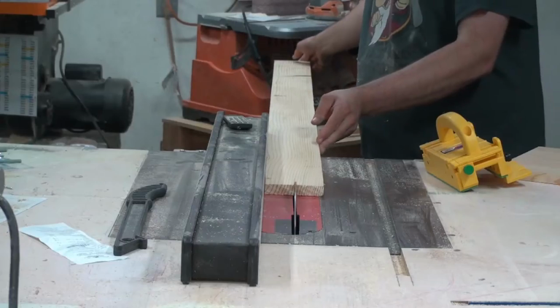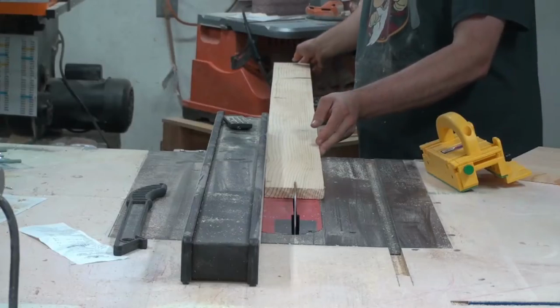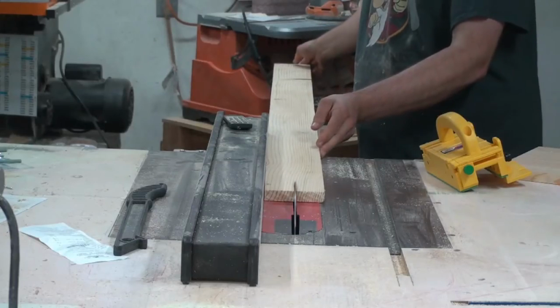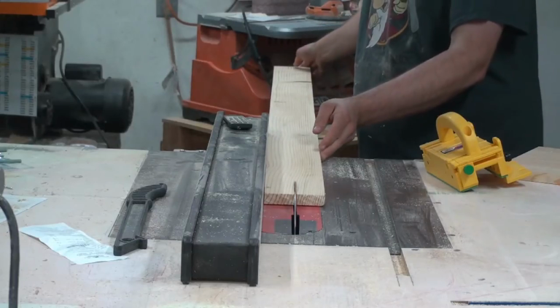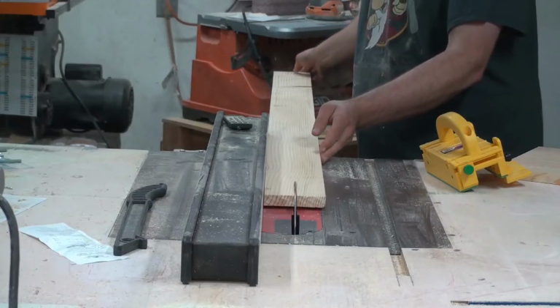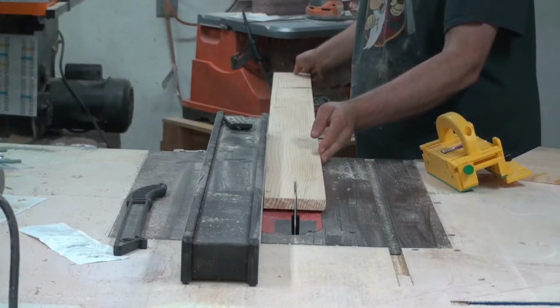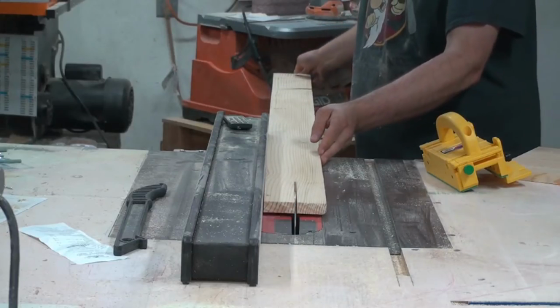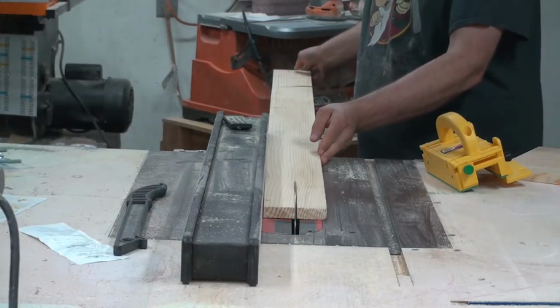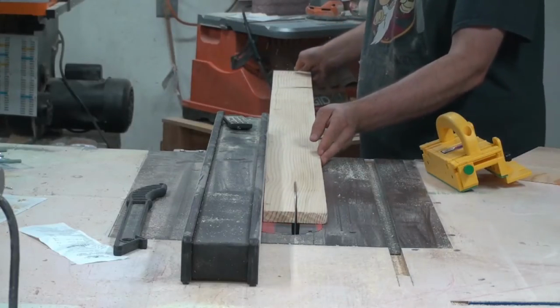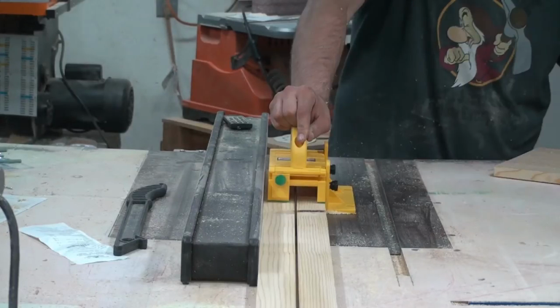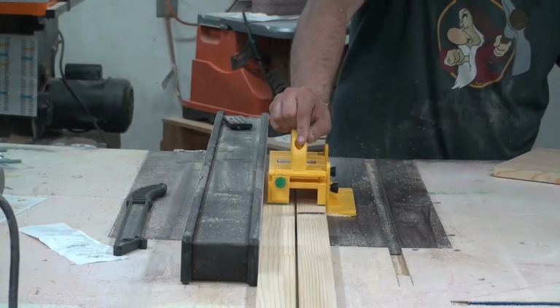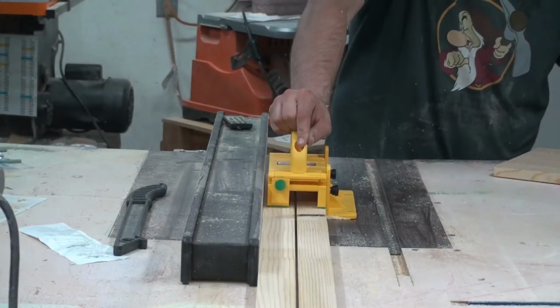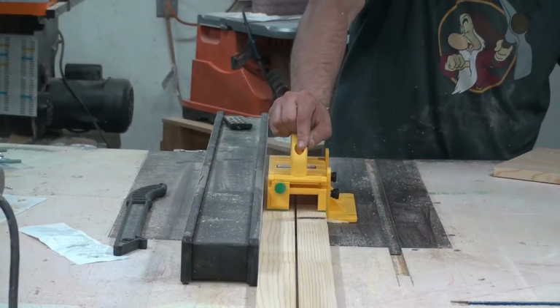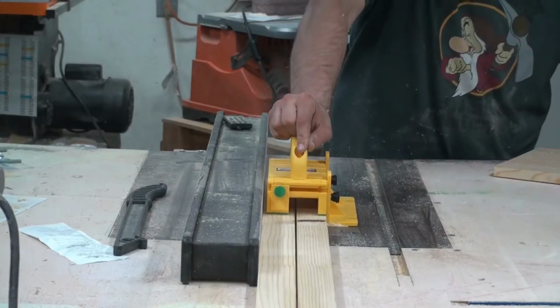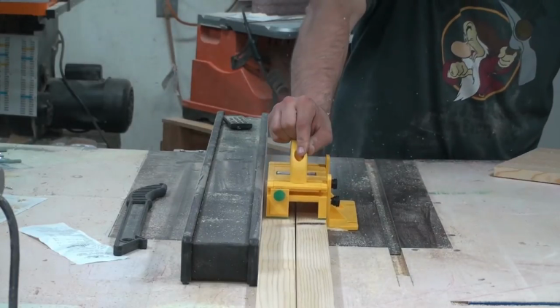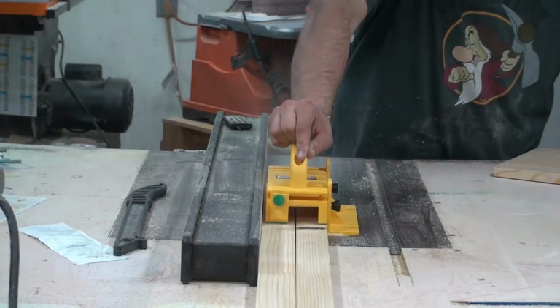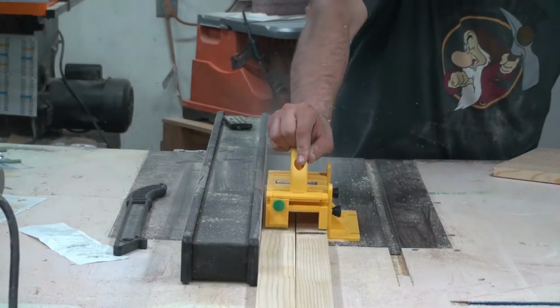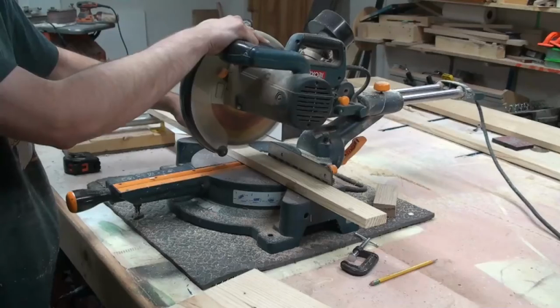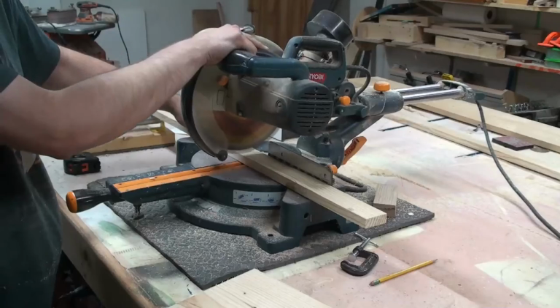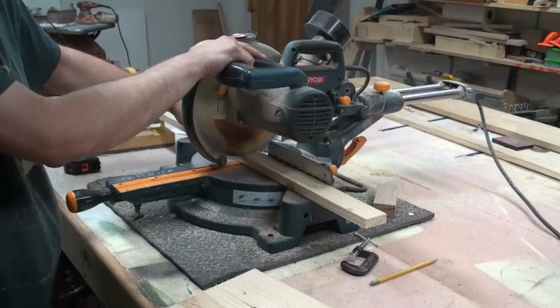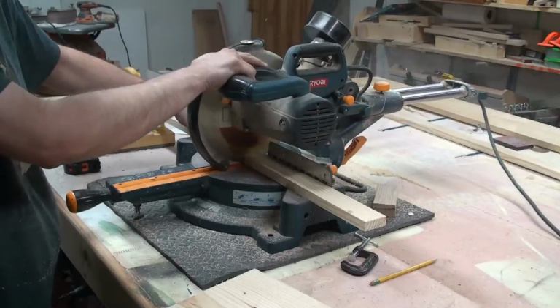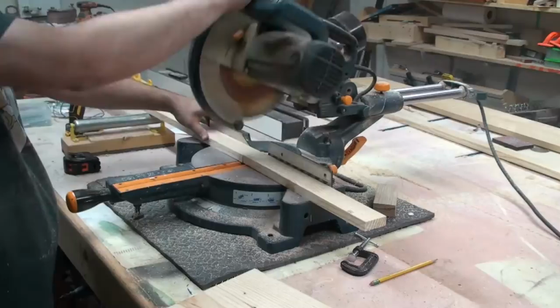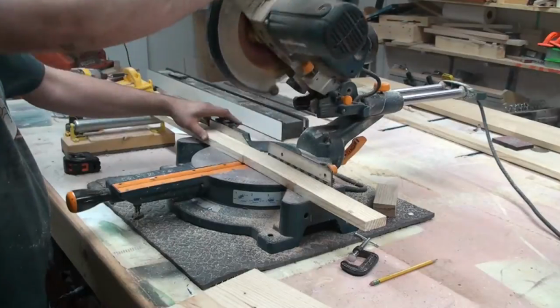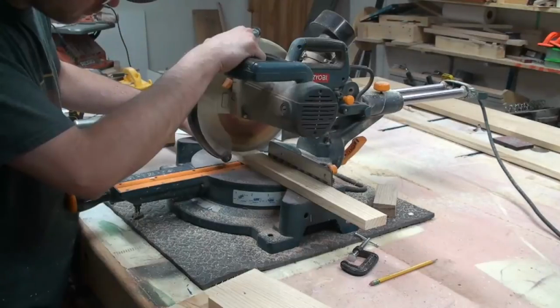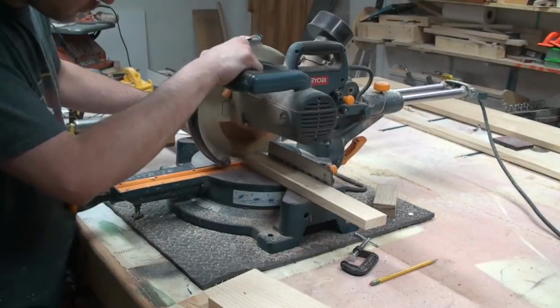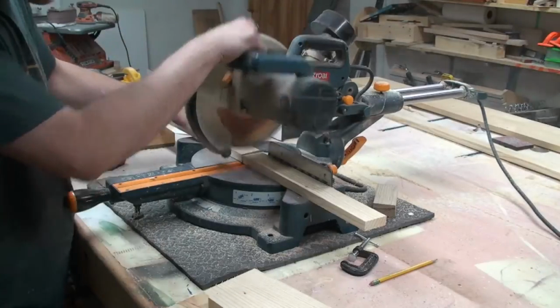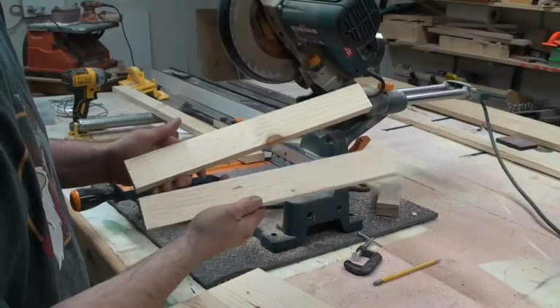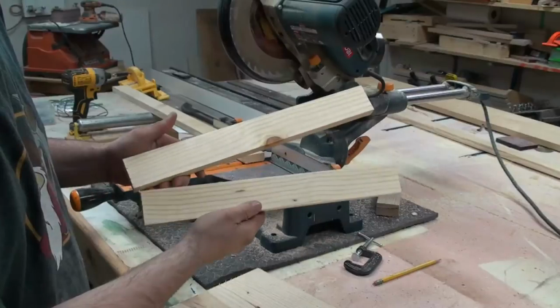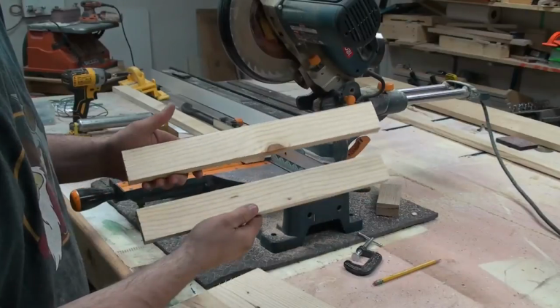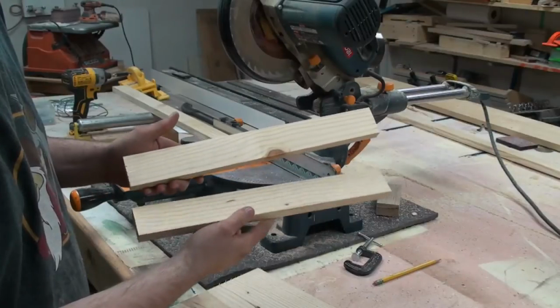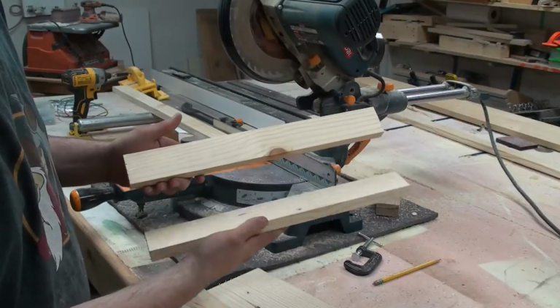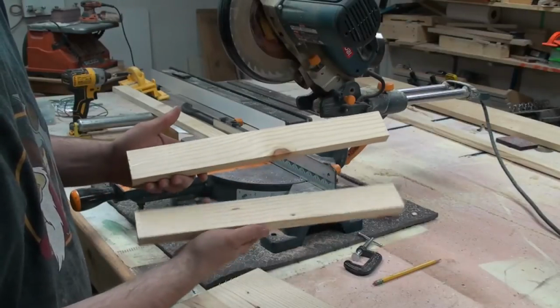Stepping the board down to two inches wide. Cutting two boards down to 16 inches long.